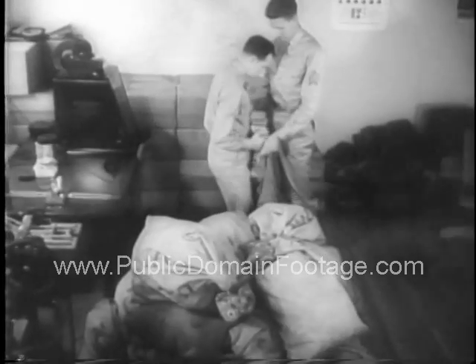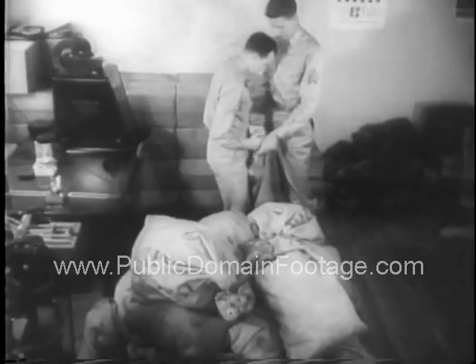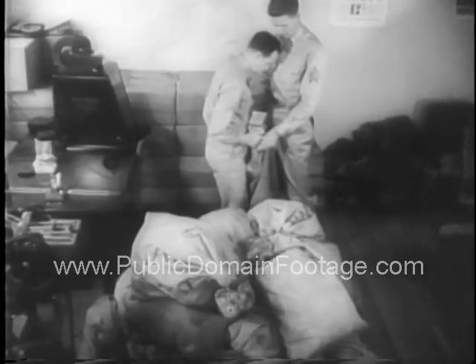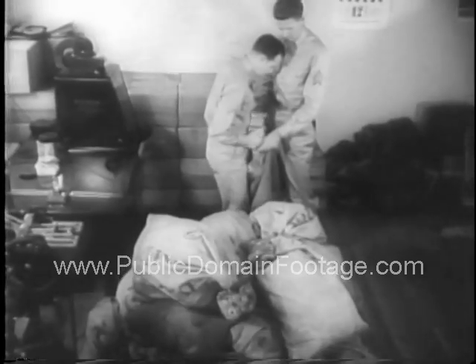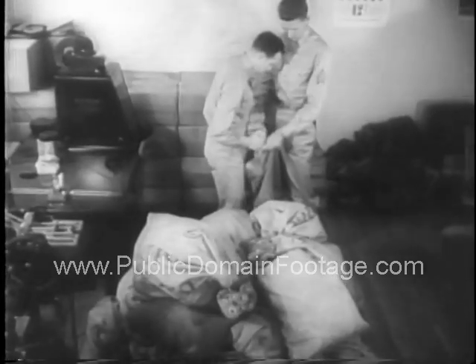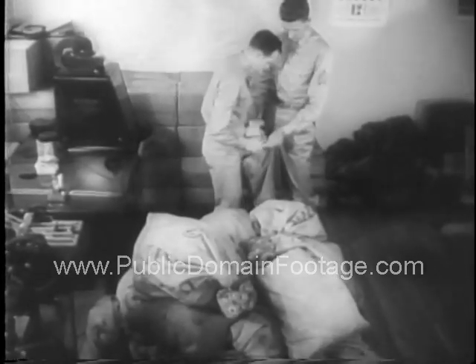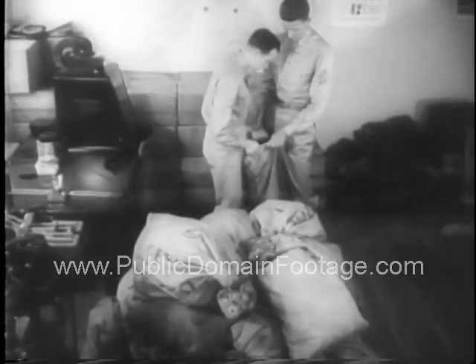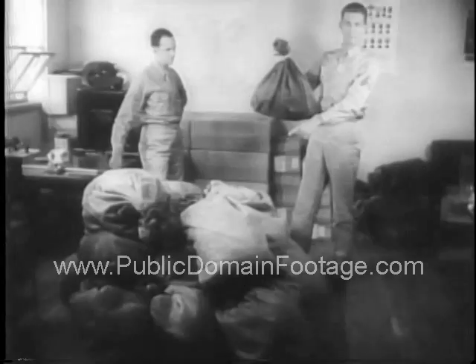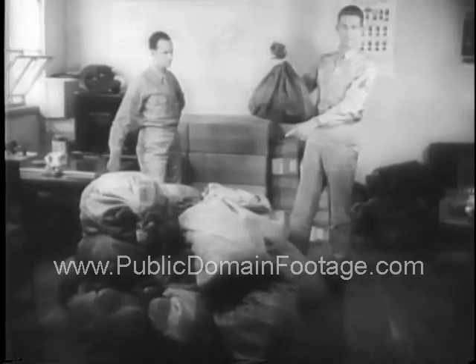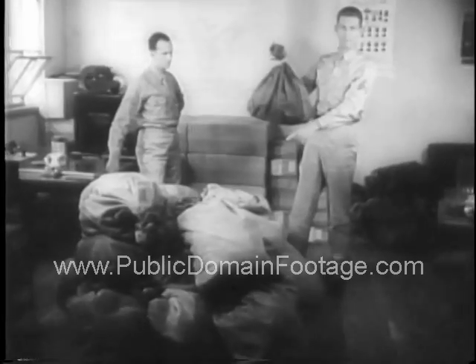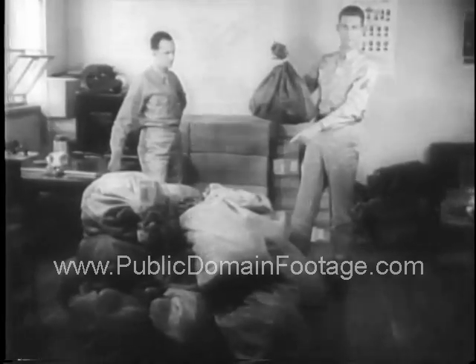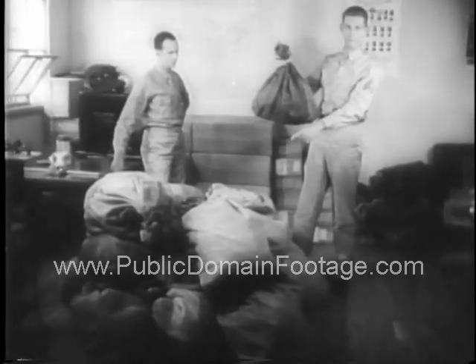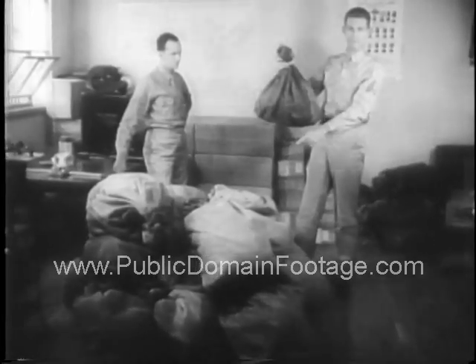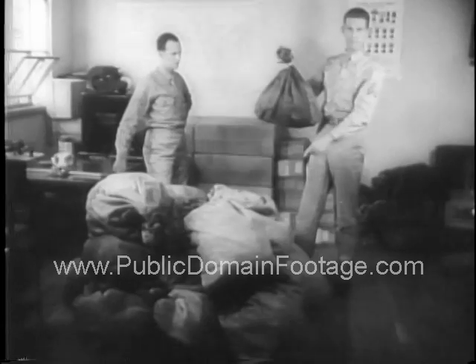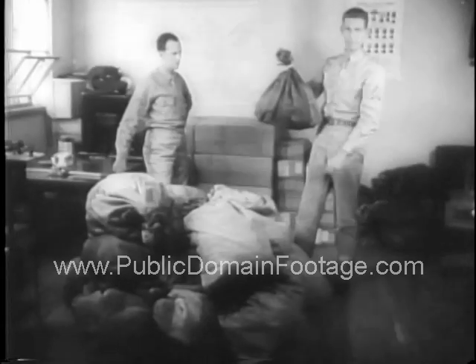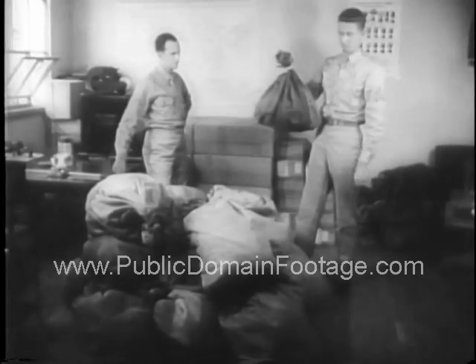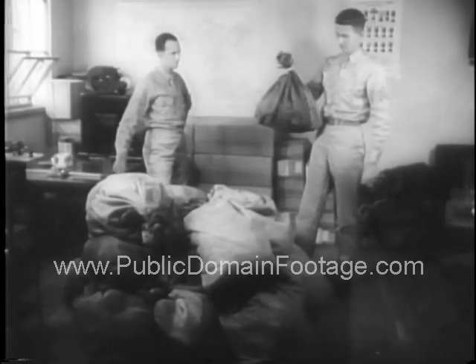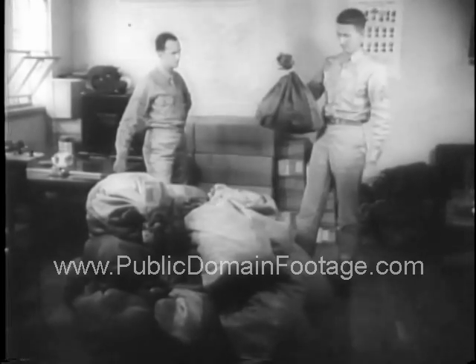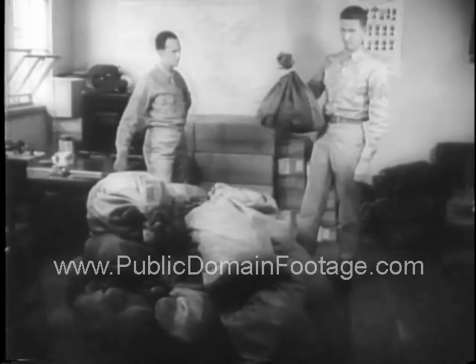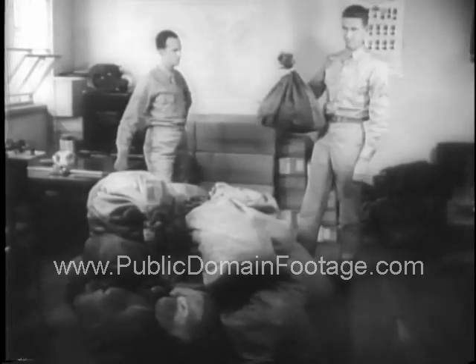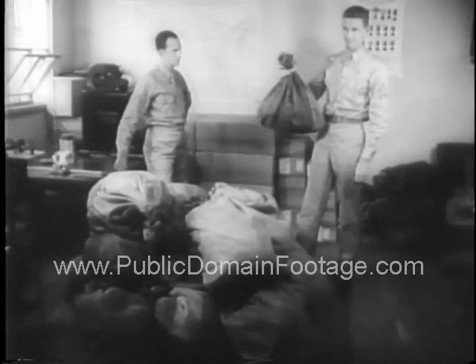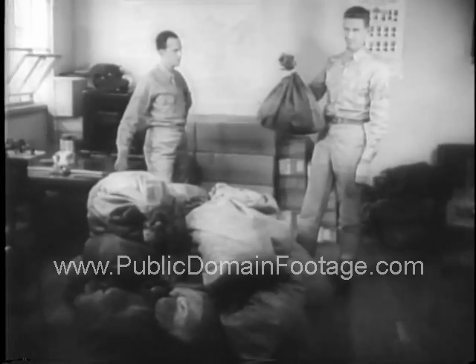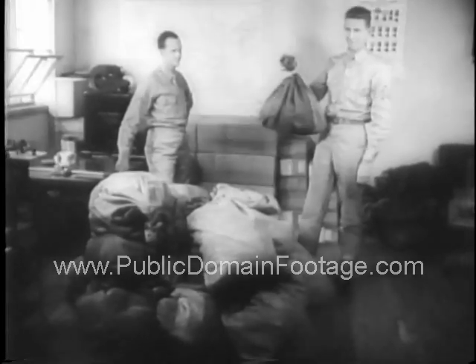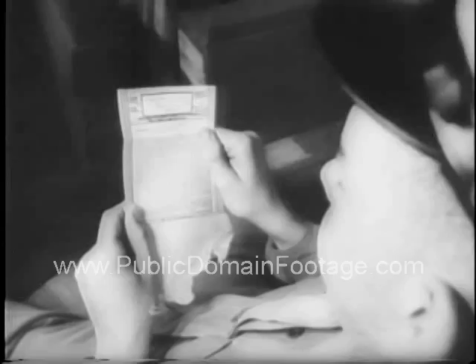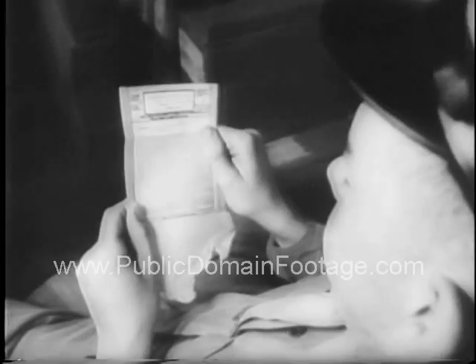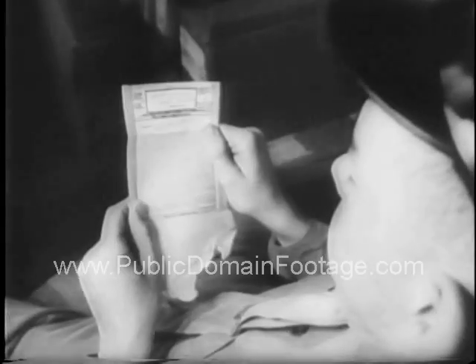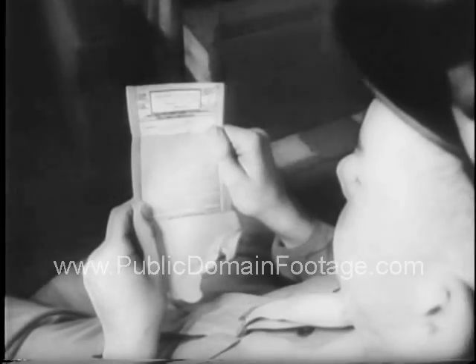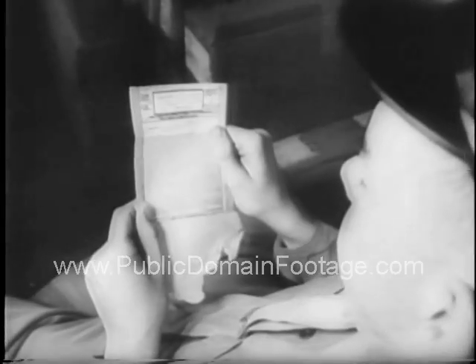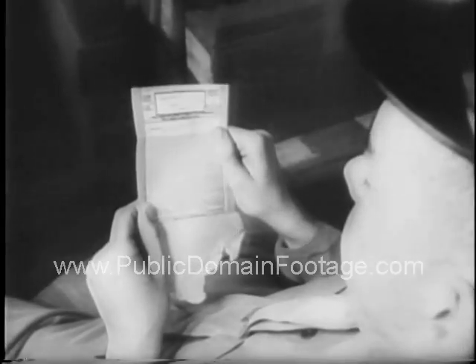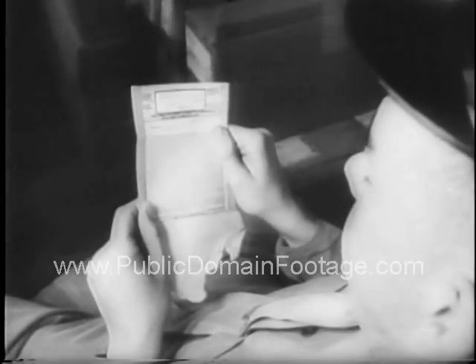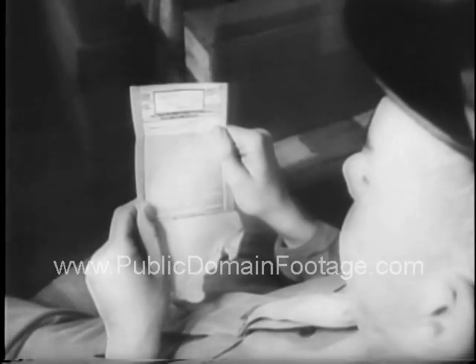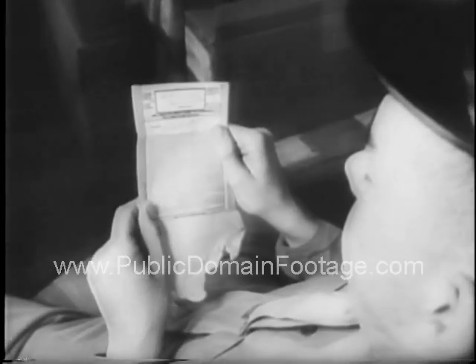On arrival, the letters are enlarged to readable size. Good news for servicemen overseas.